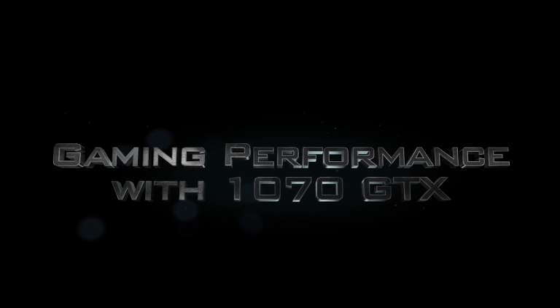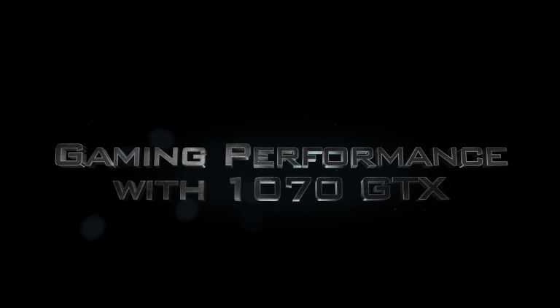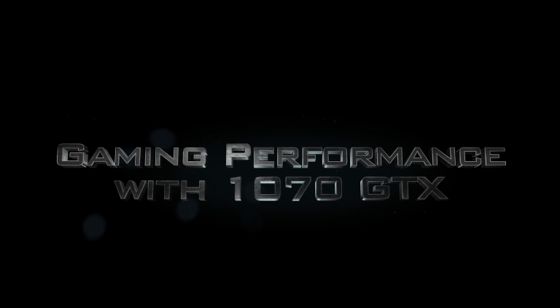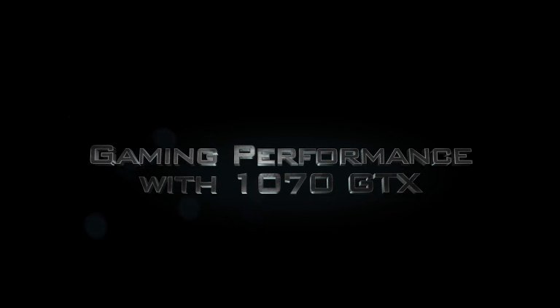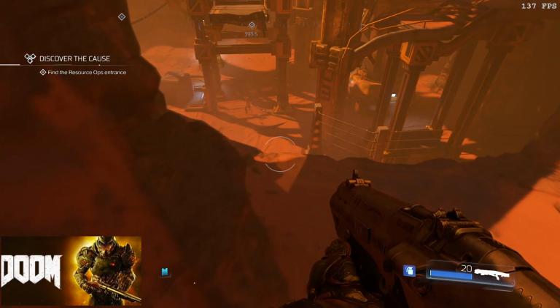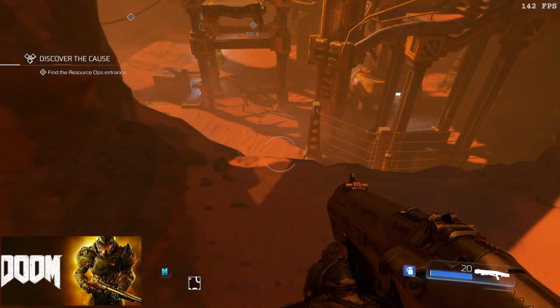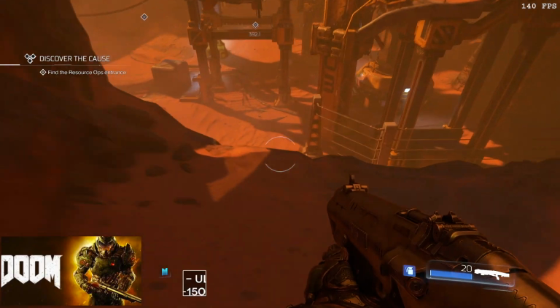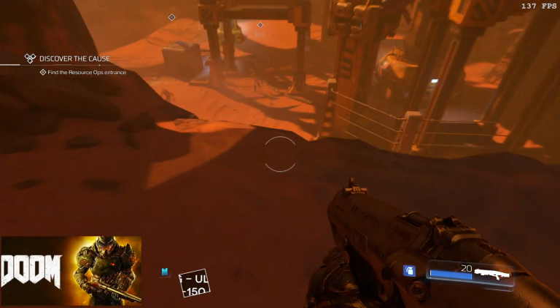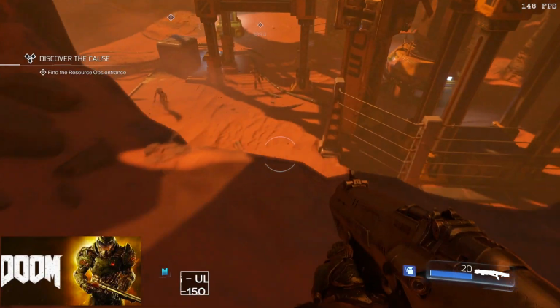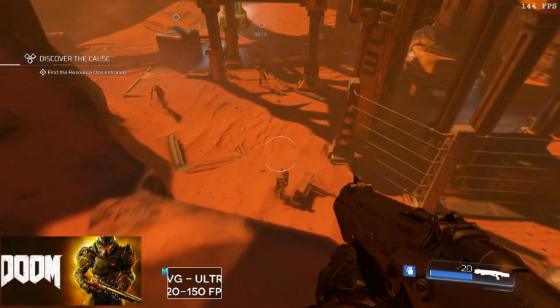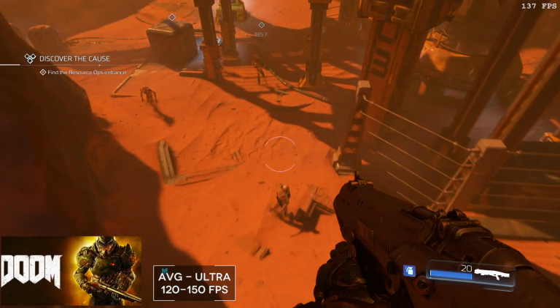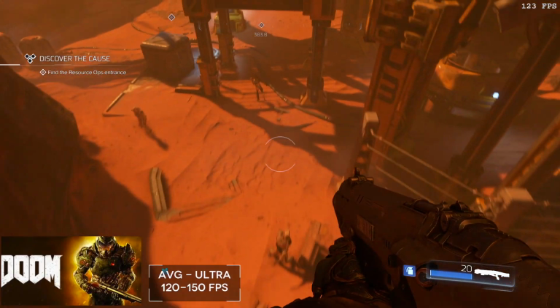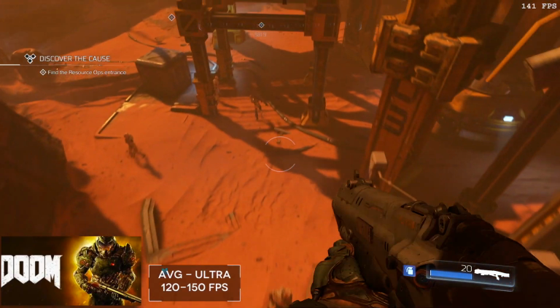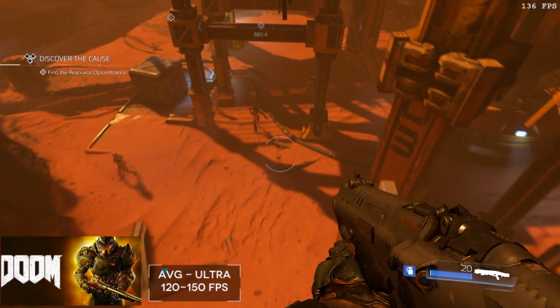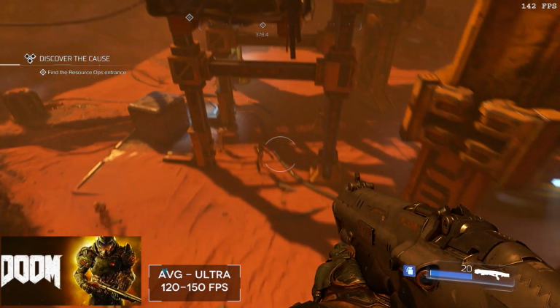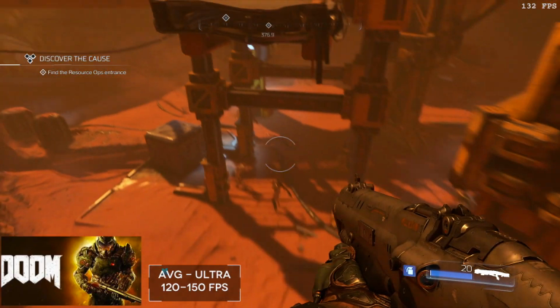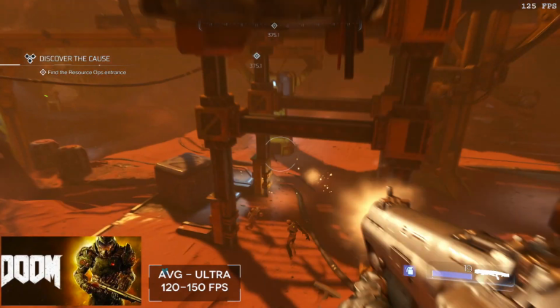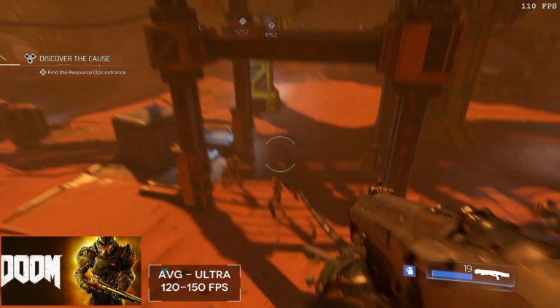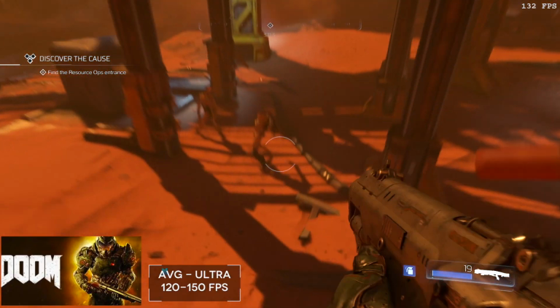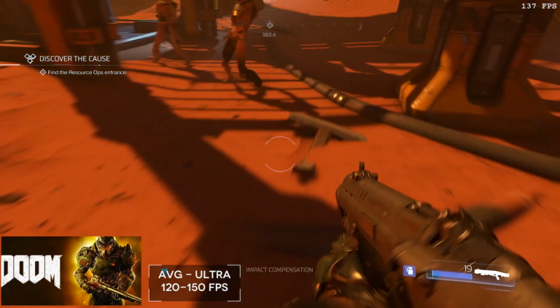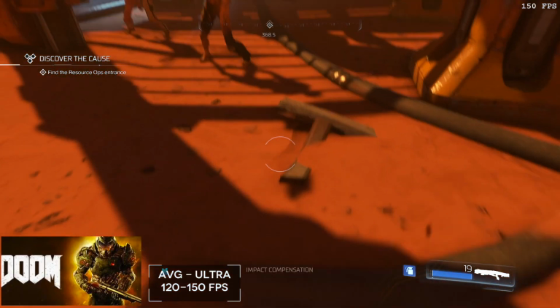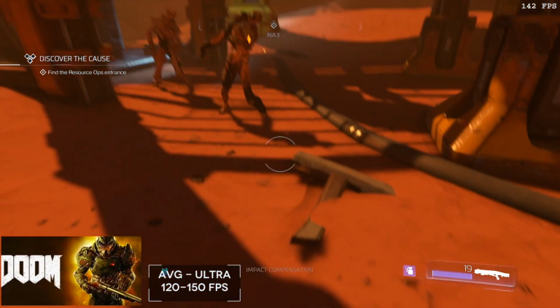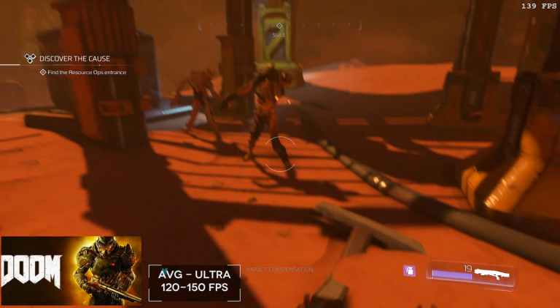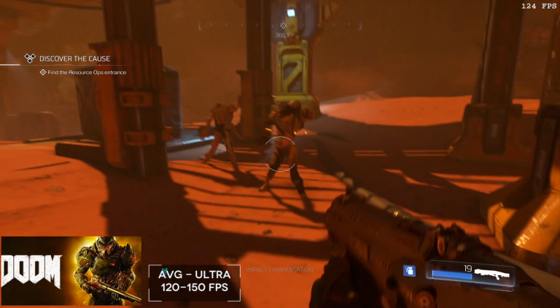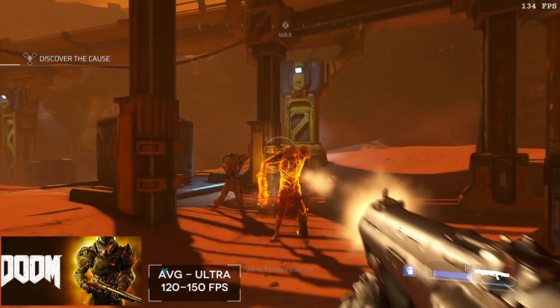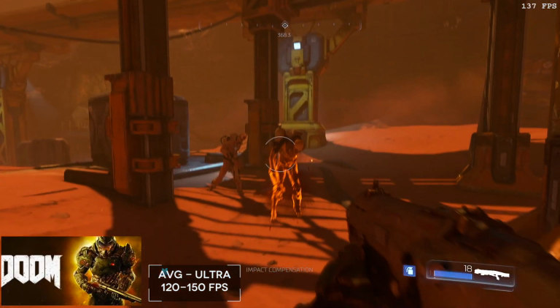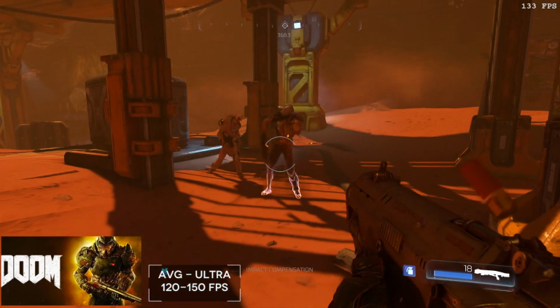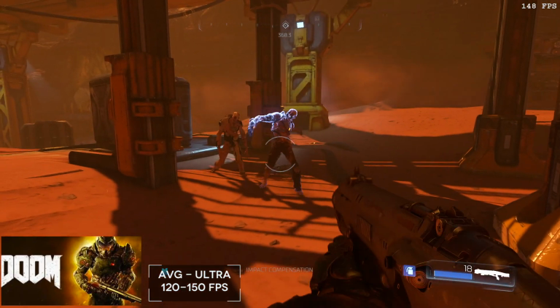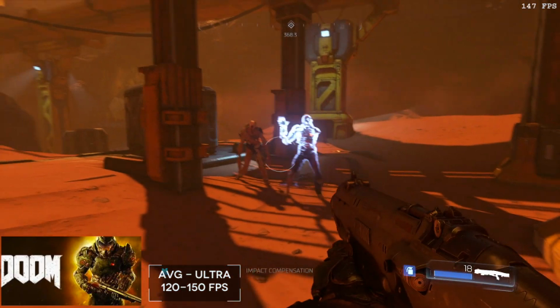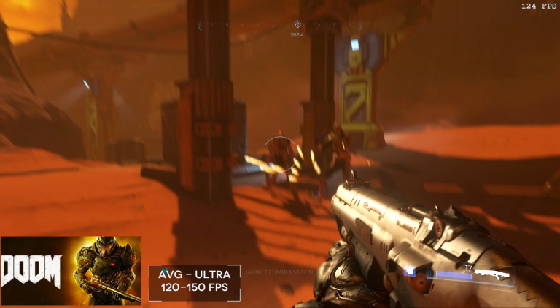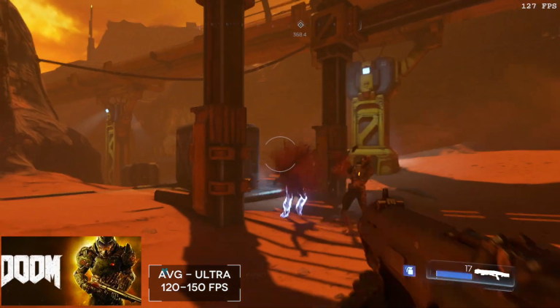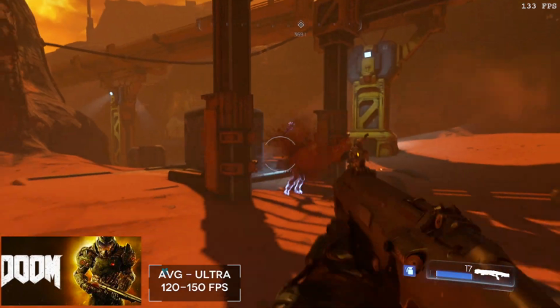The gaming performance with the GTX 1070 — let me go ahead and show you a couple of games and what they look like.